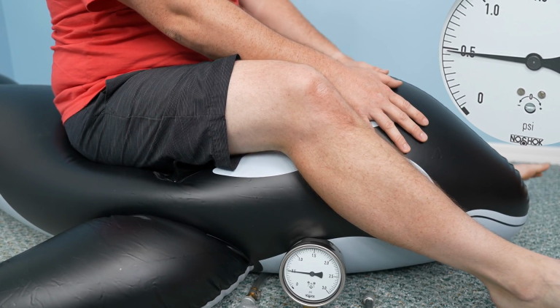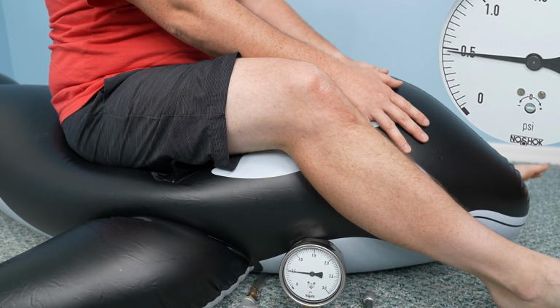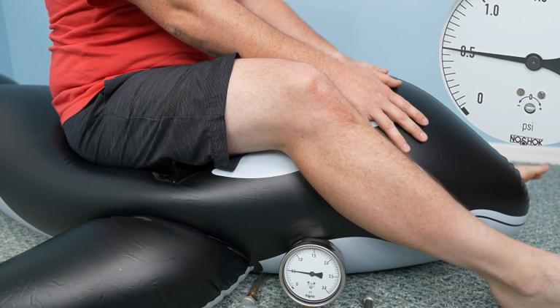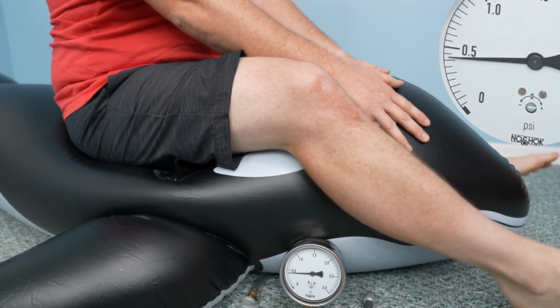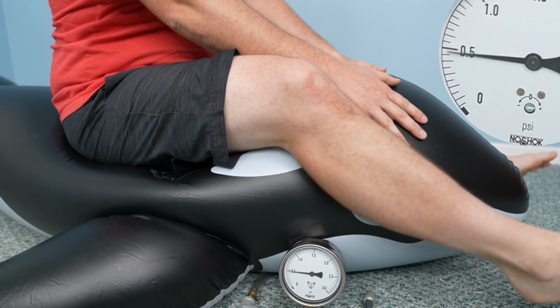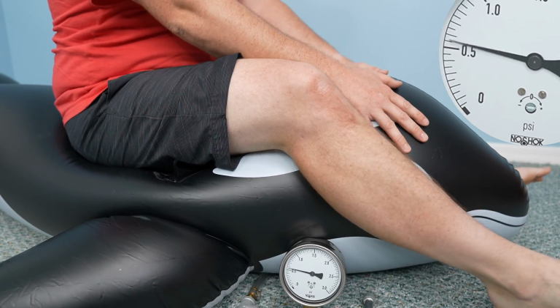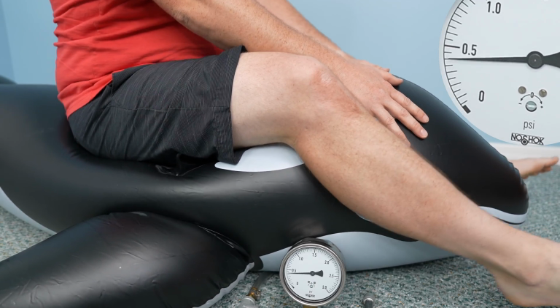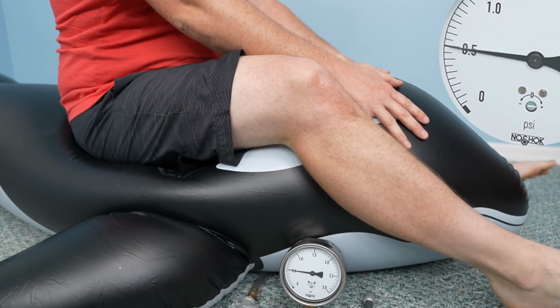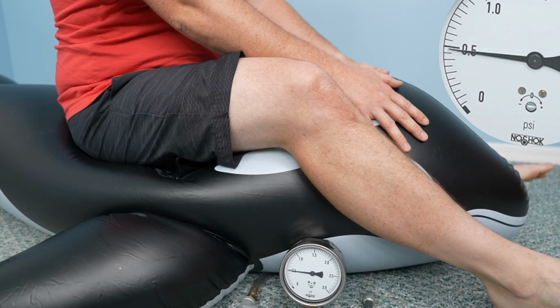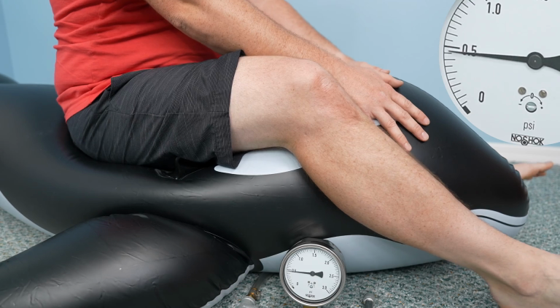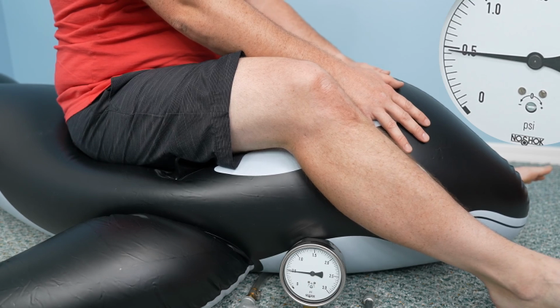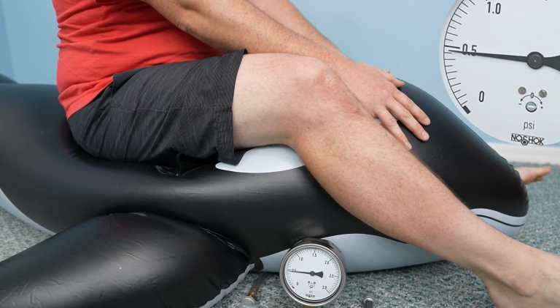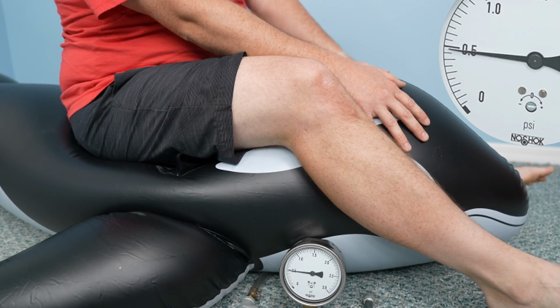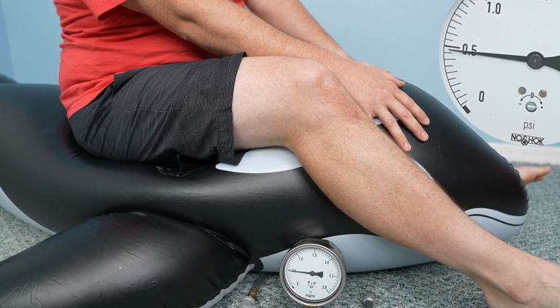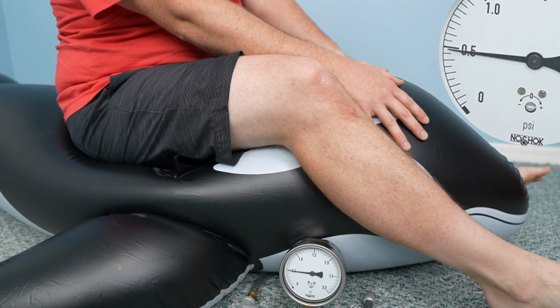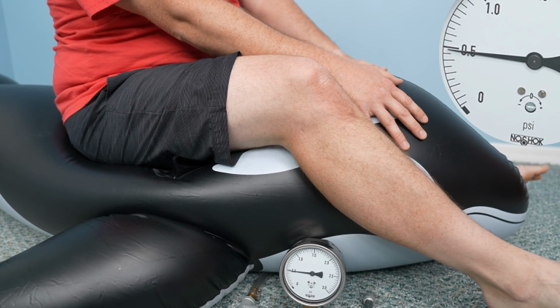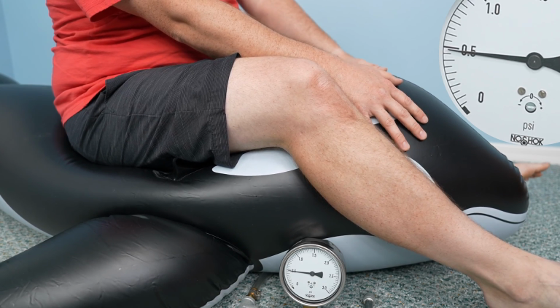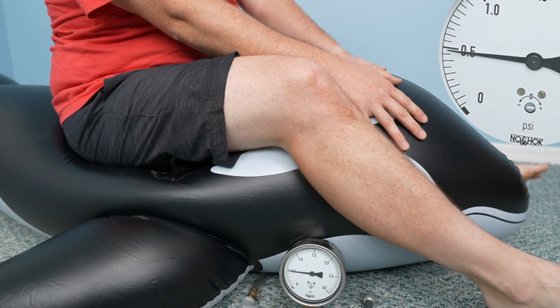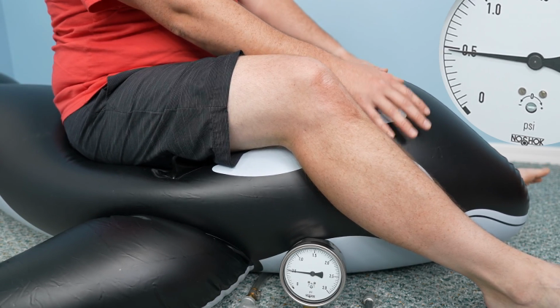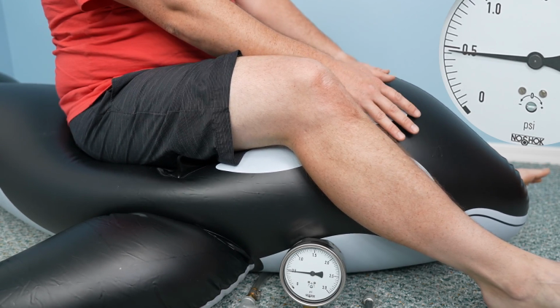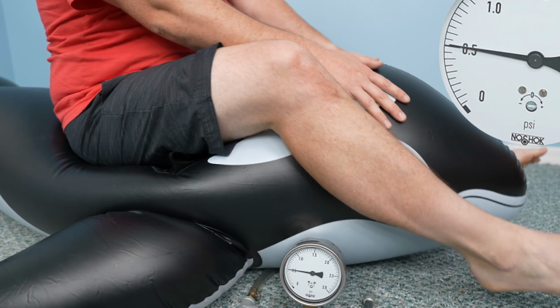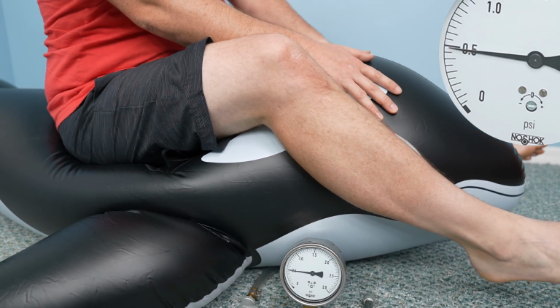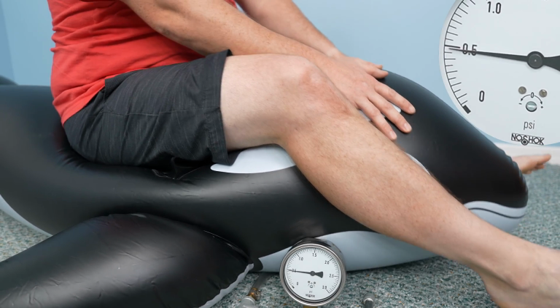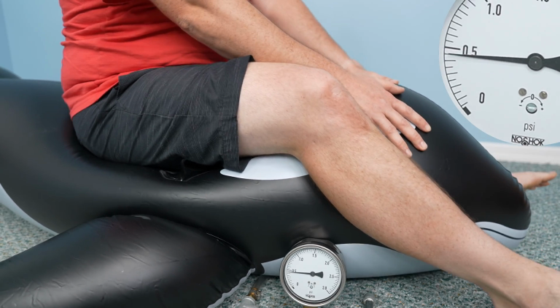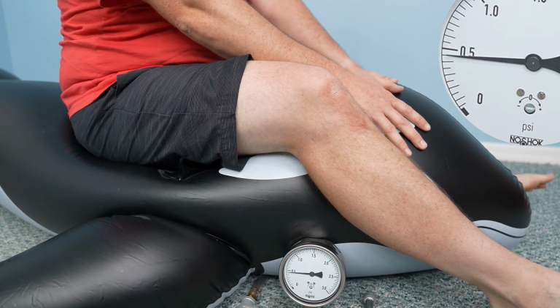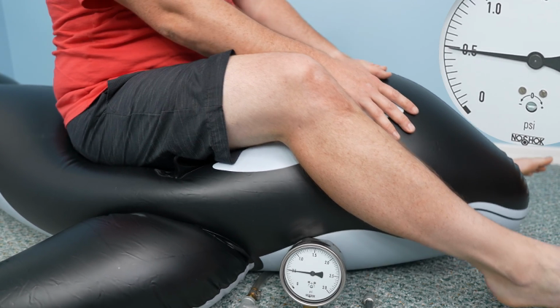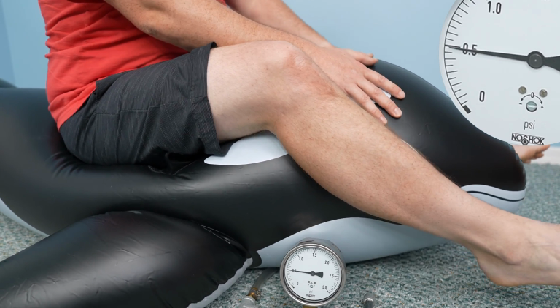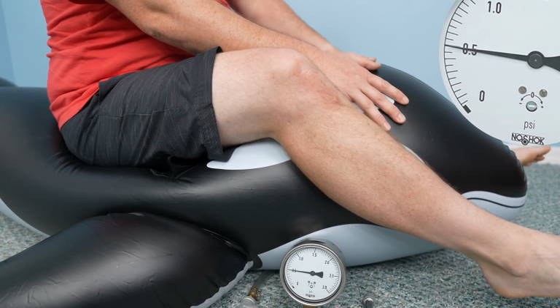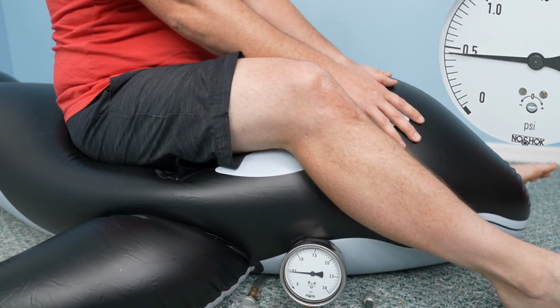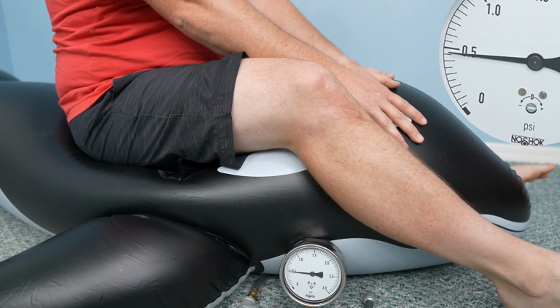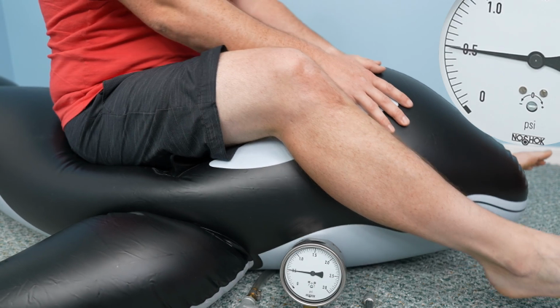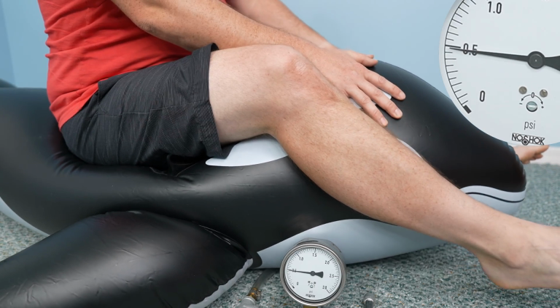But that is still a very low pressure if you compare it to the 8 psi of a basketball, or the approximately 30 psi of a car tire, or 60 psi of a bike tire.